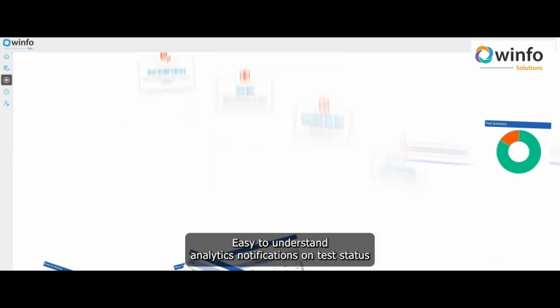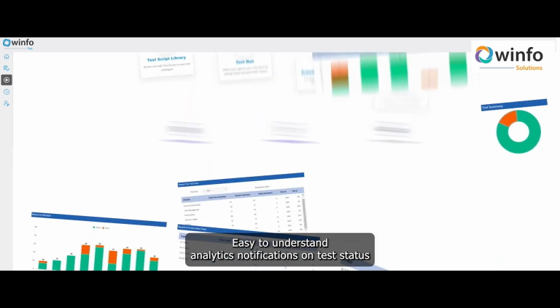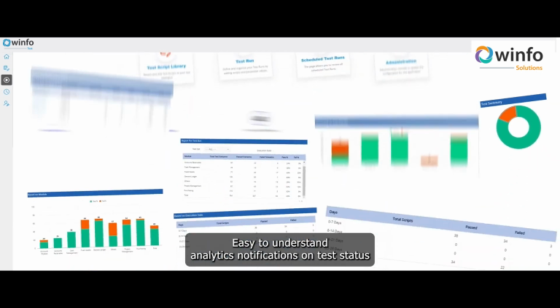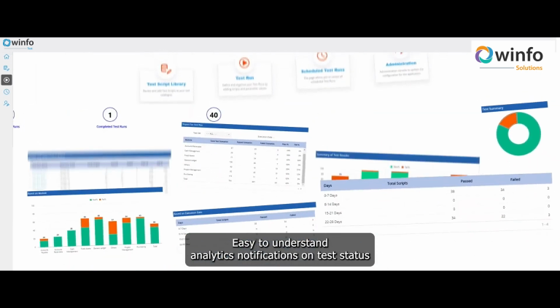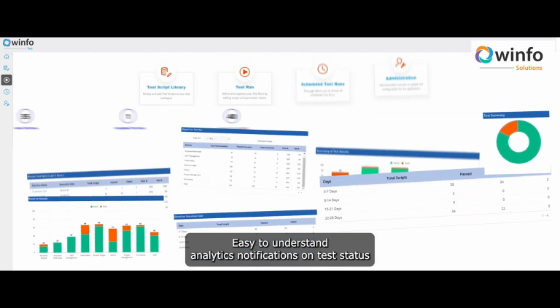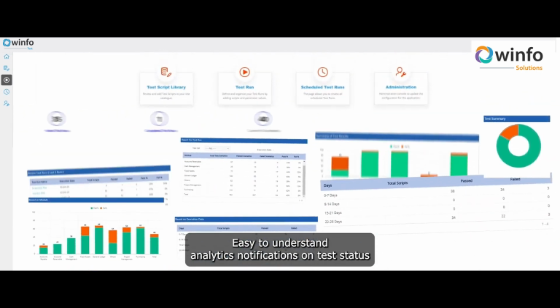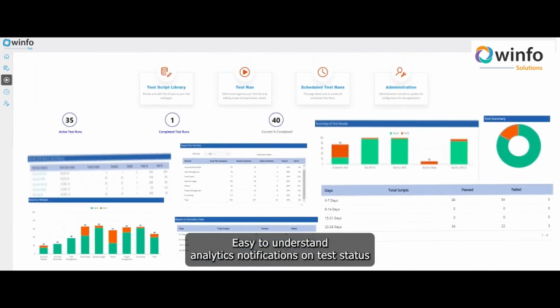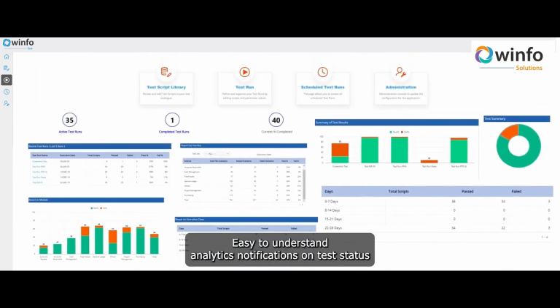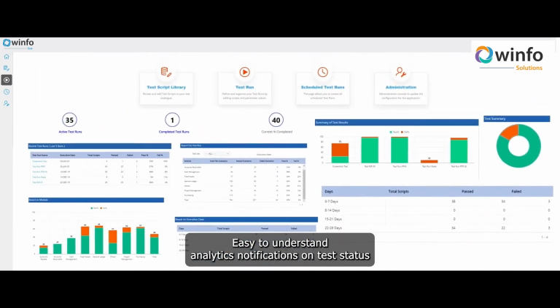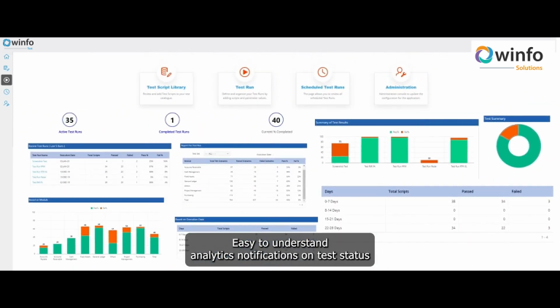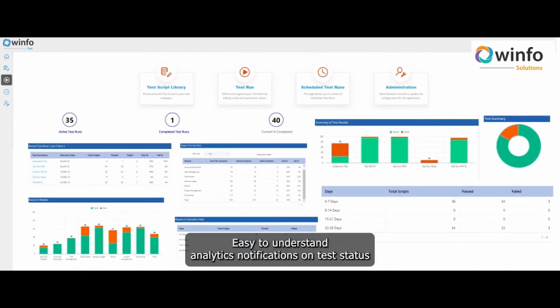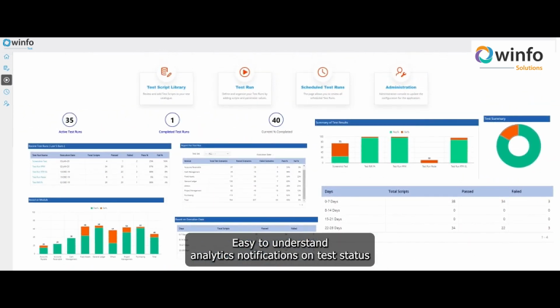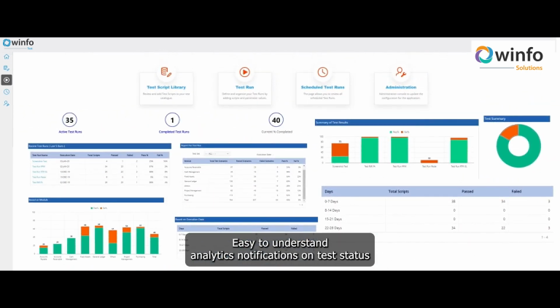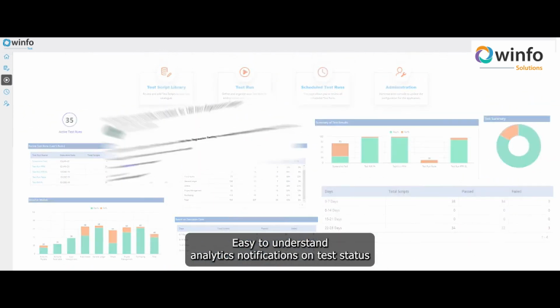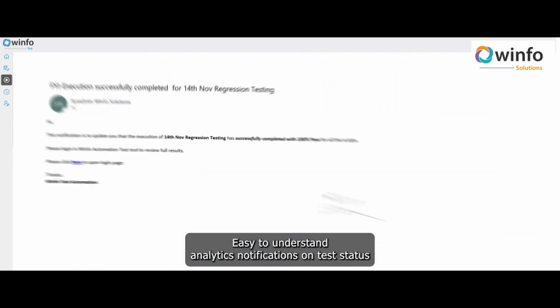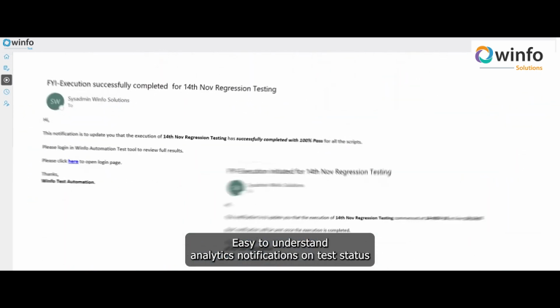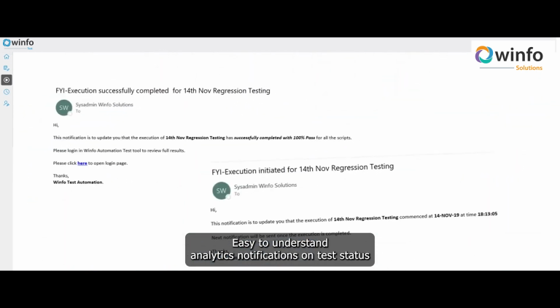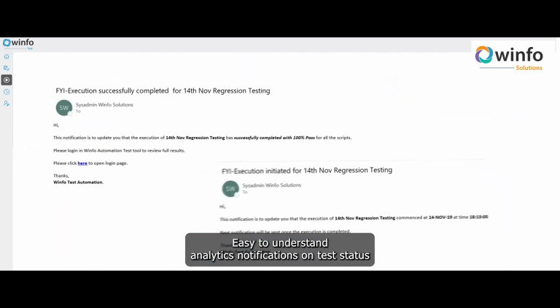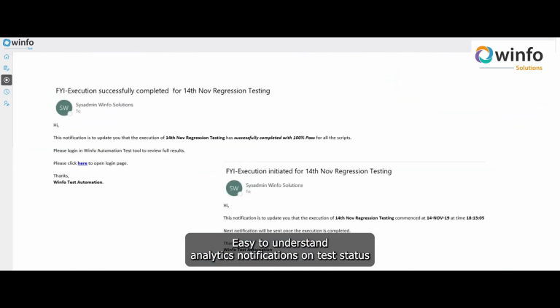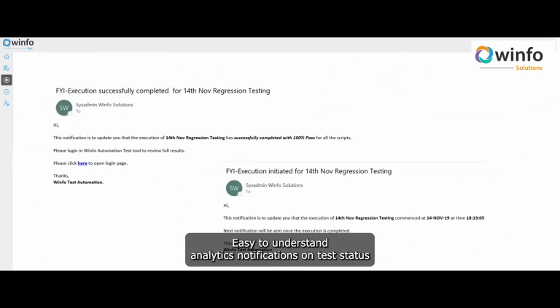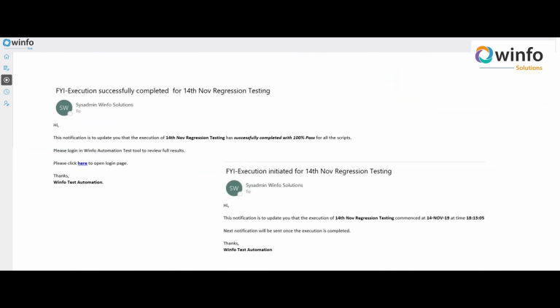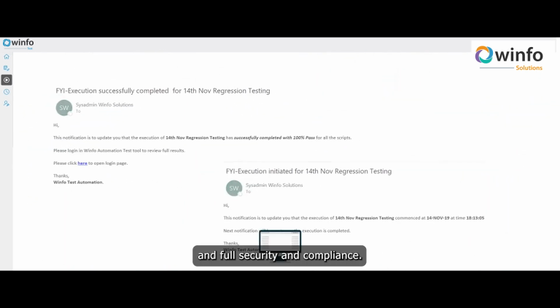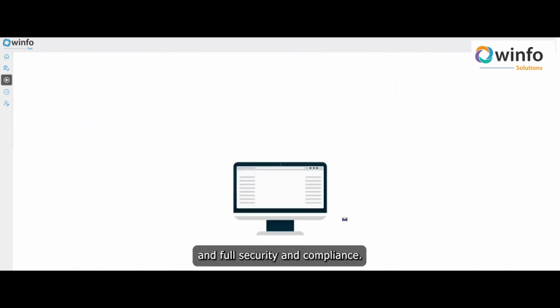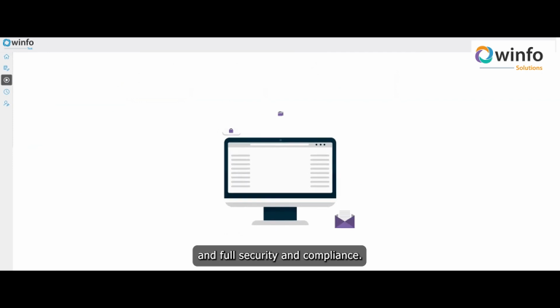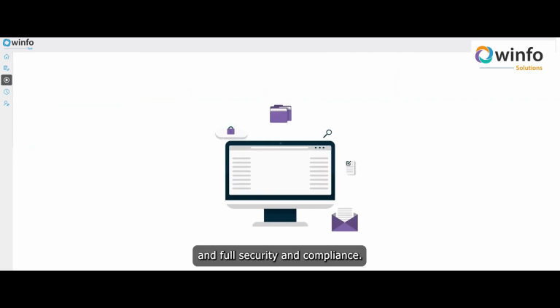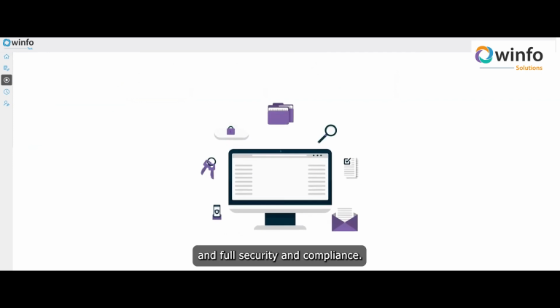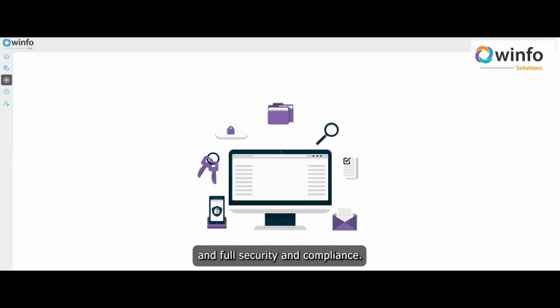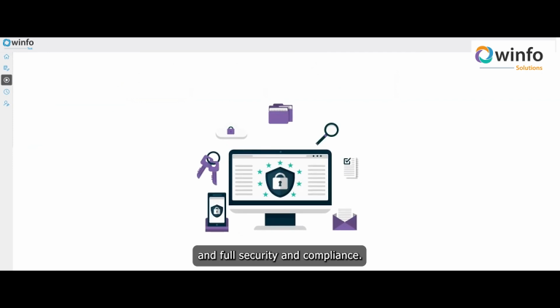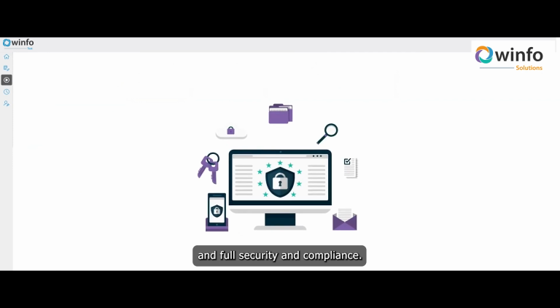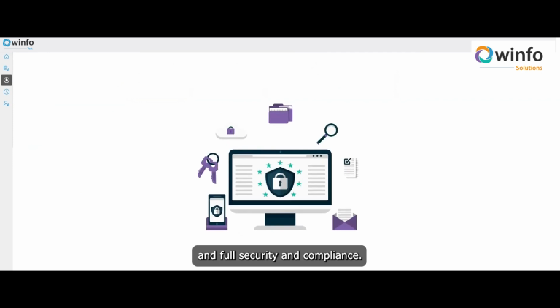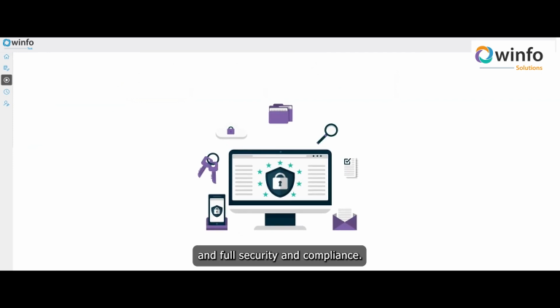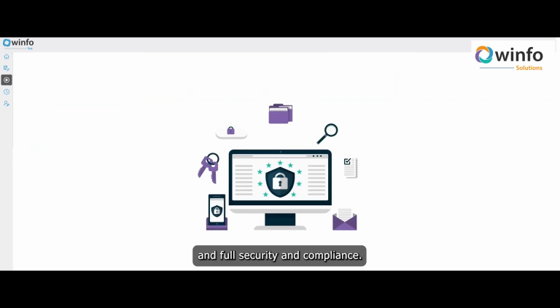Easy to understand analytics, notifications on test status, and full security and compliance.